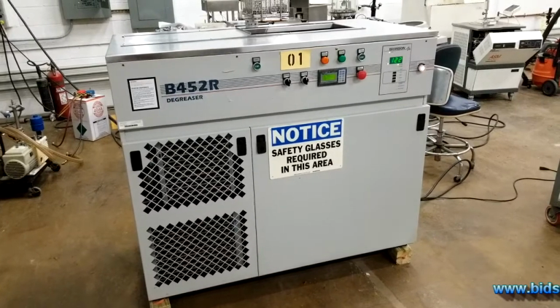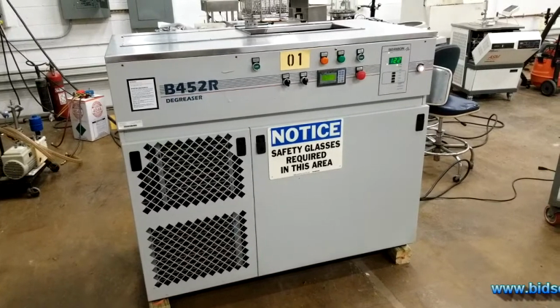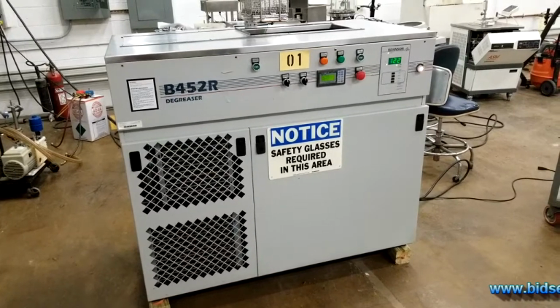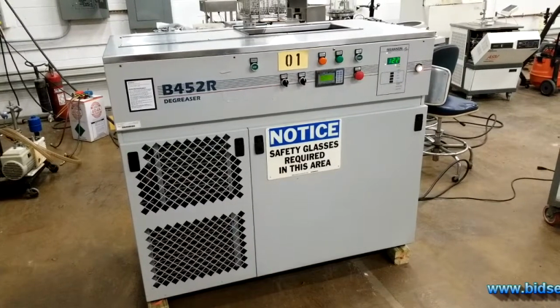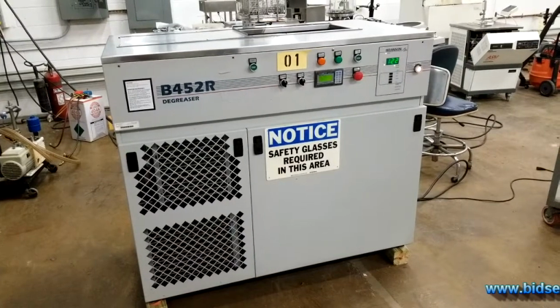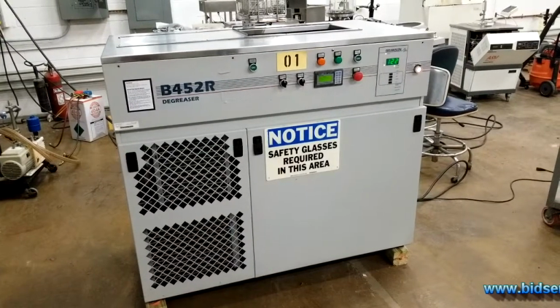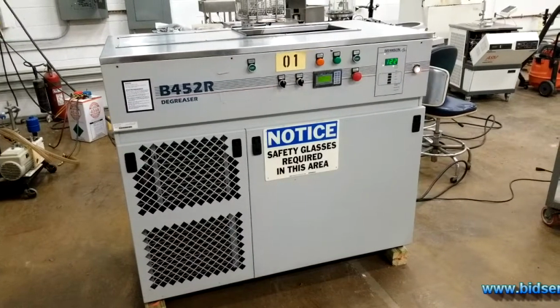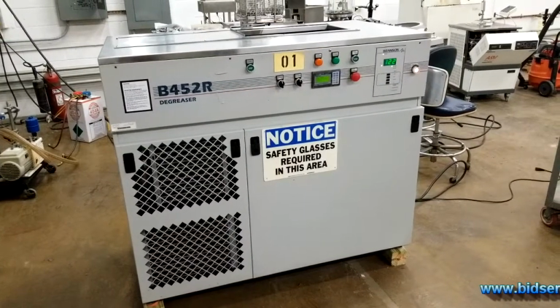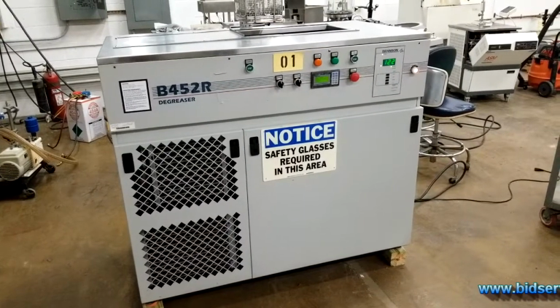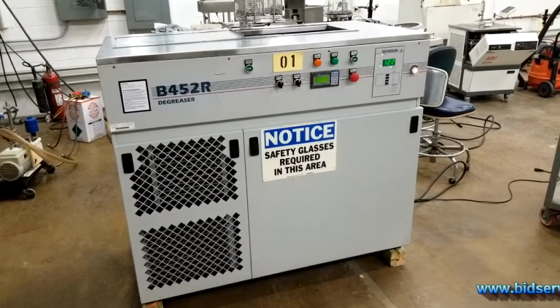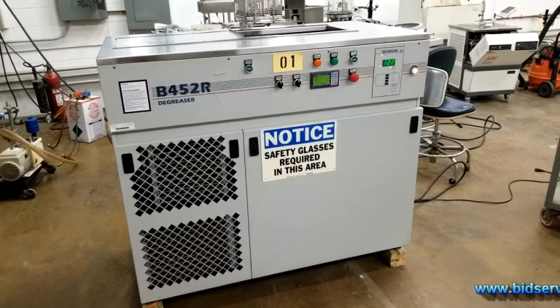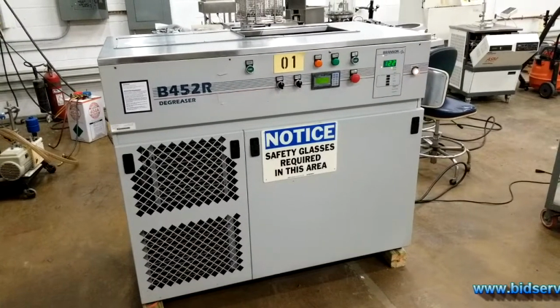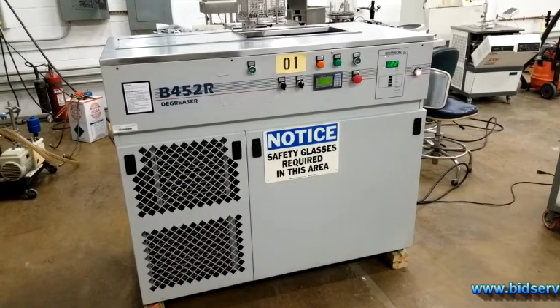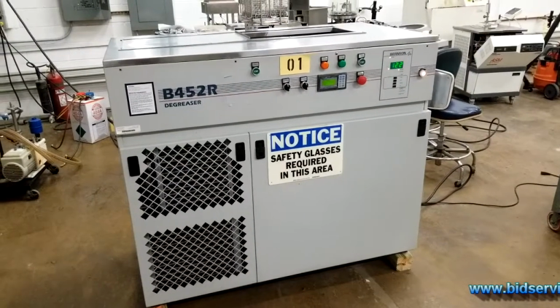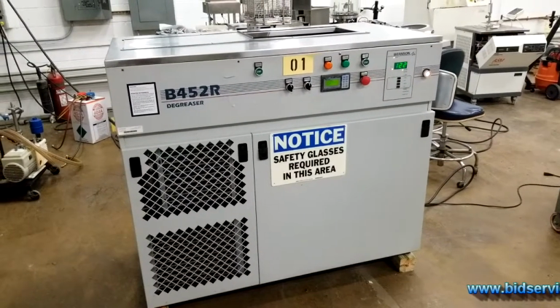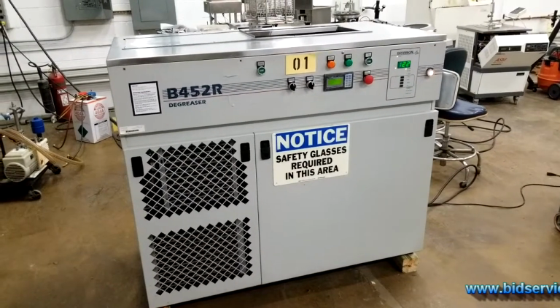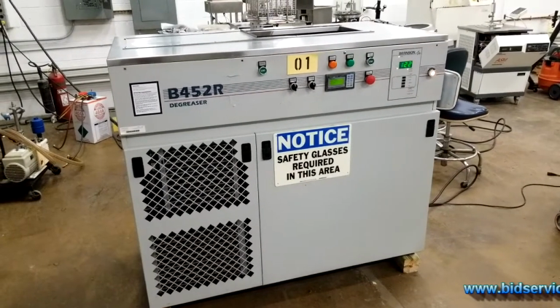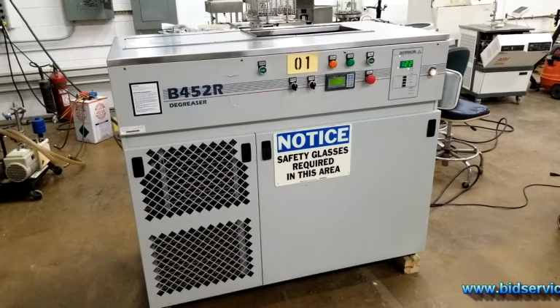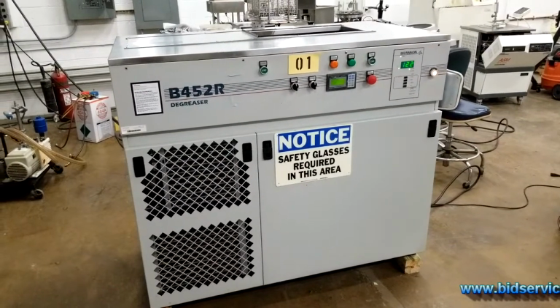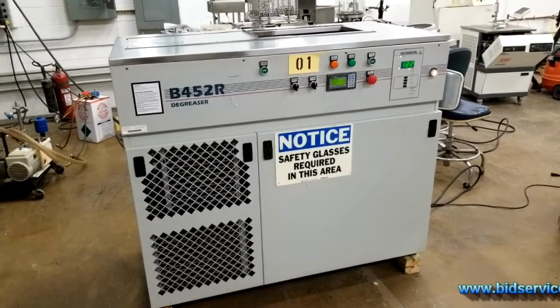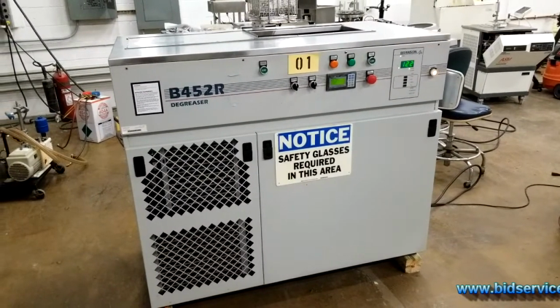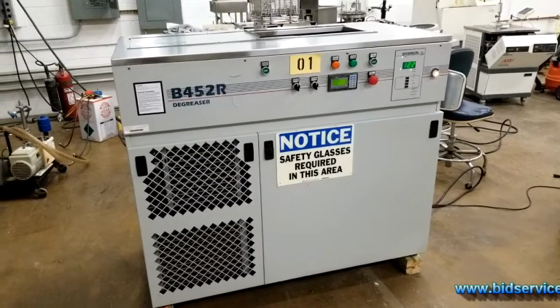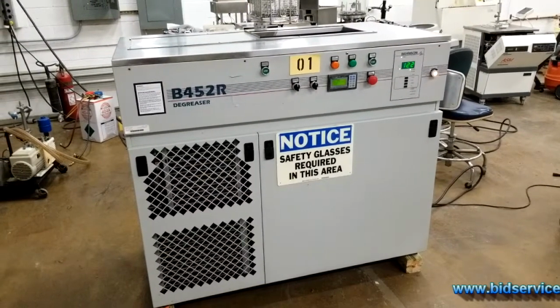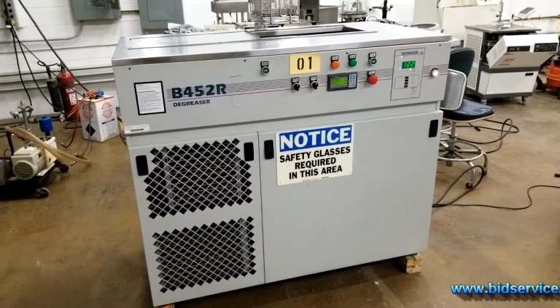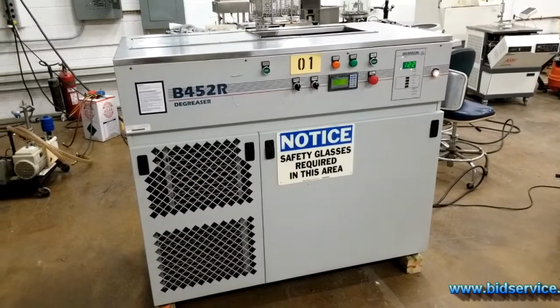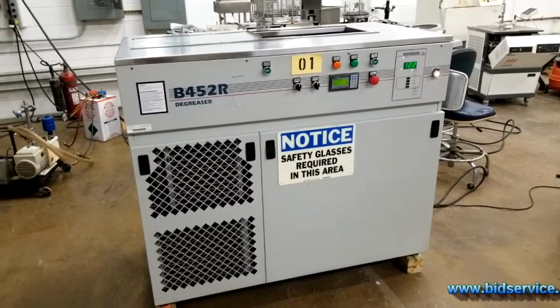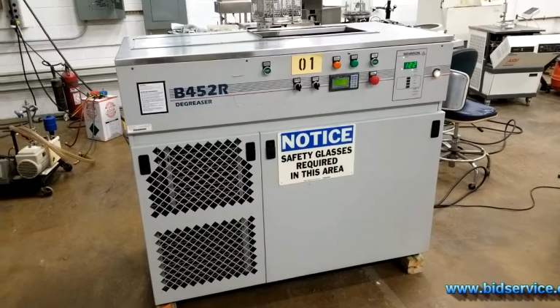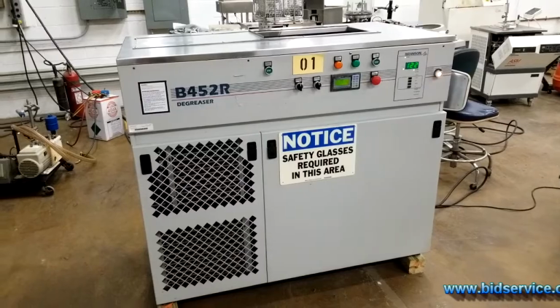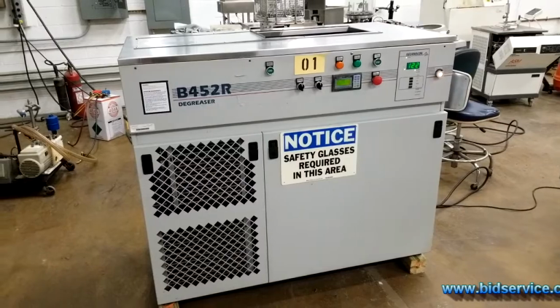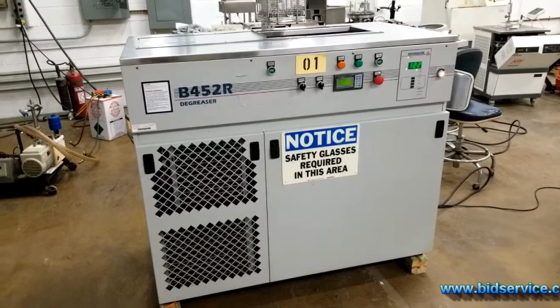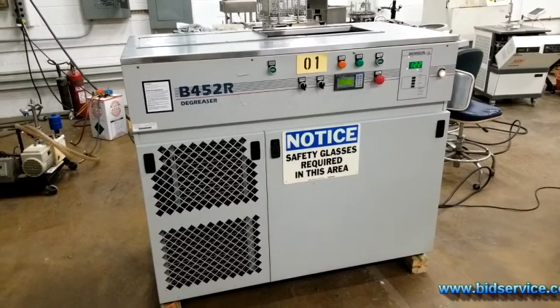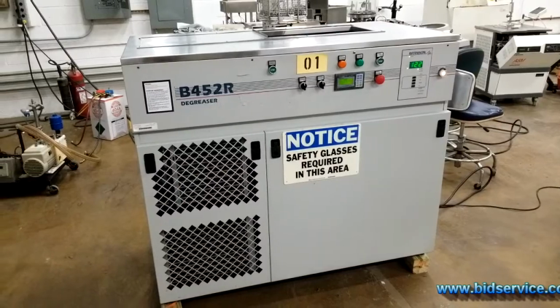This demo here is for the Branson B452R Degreaser.